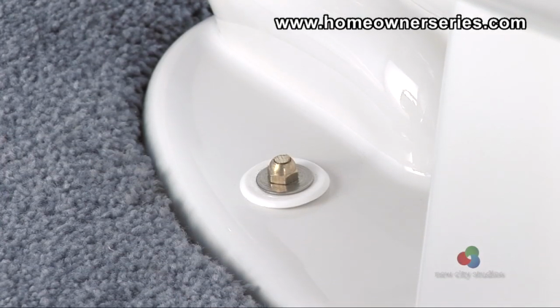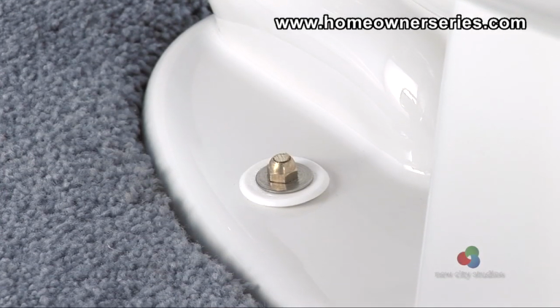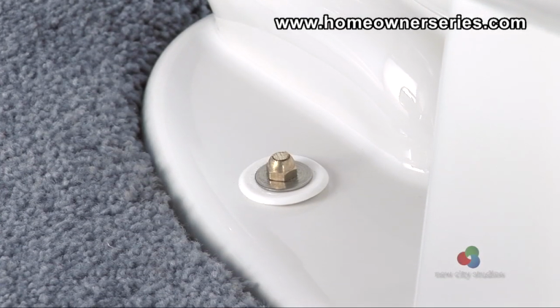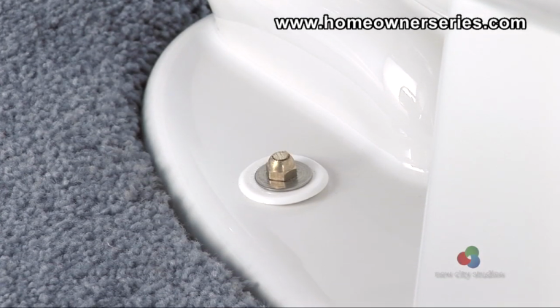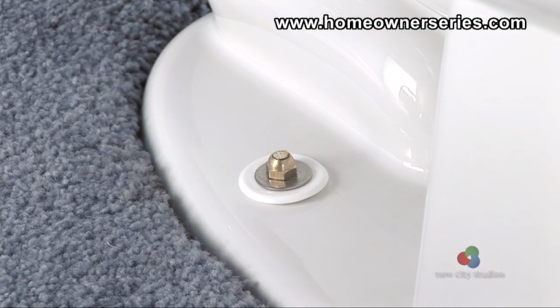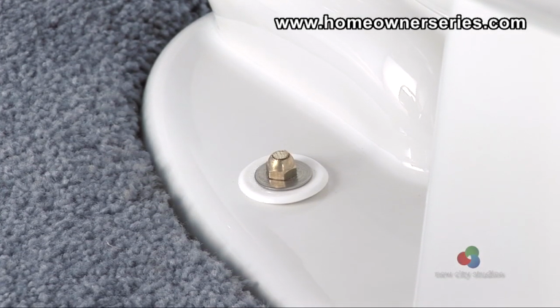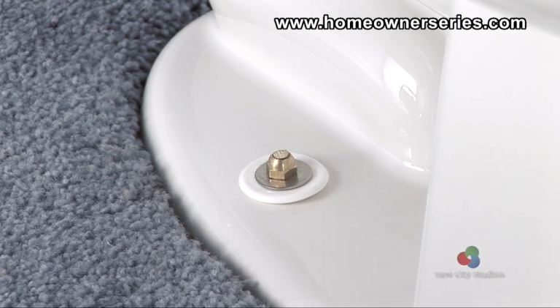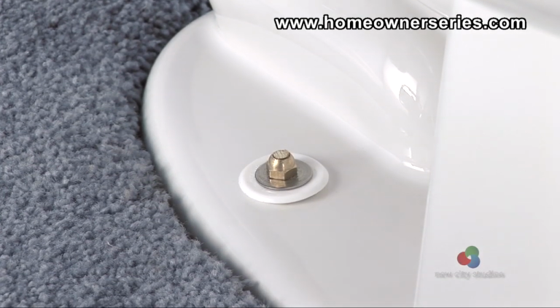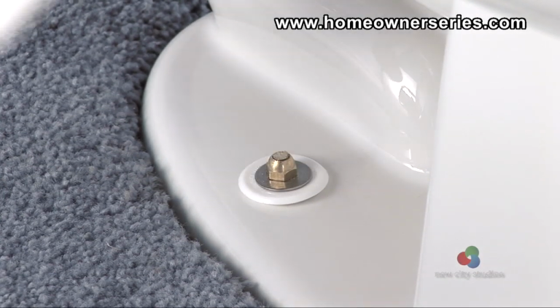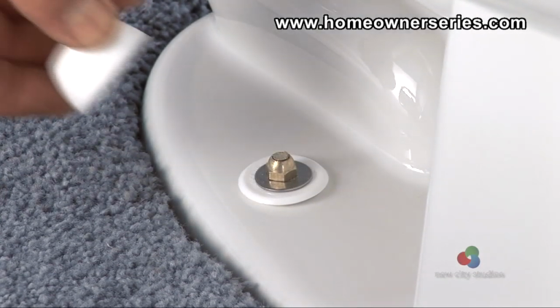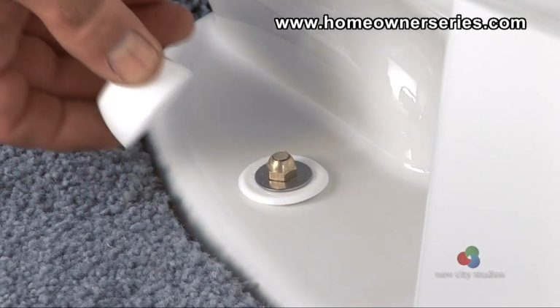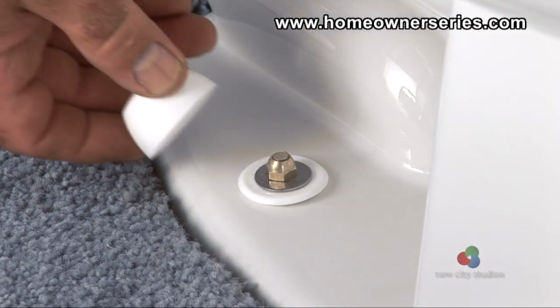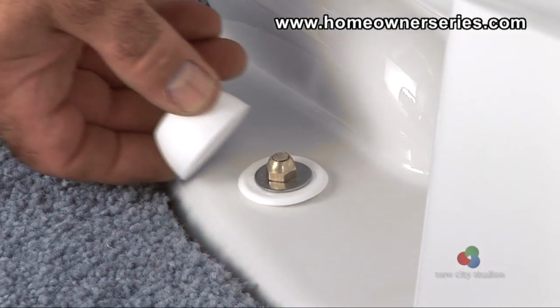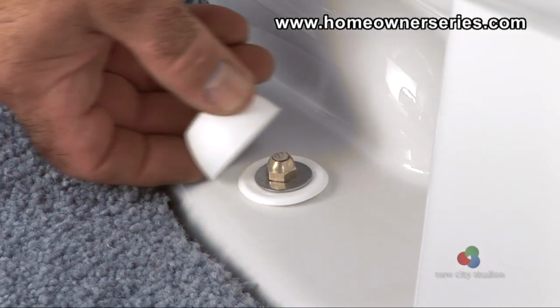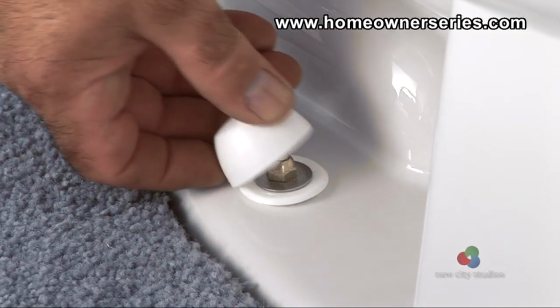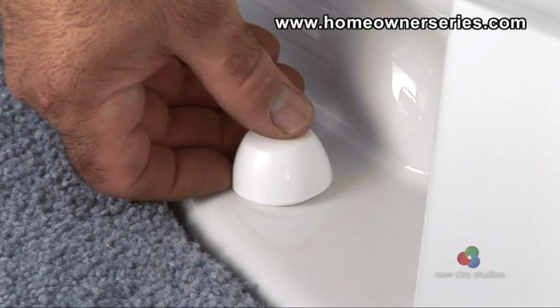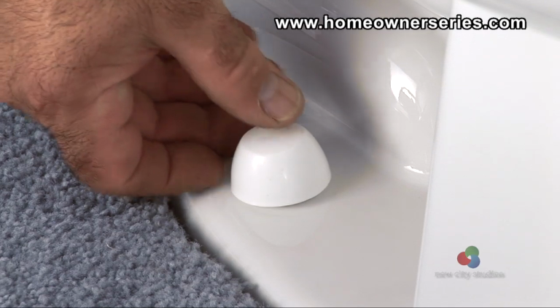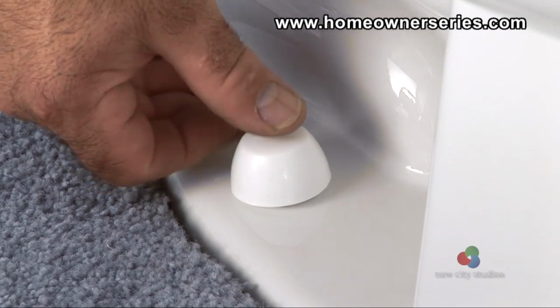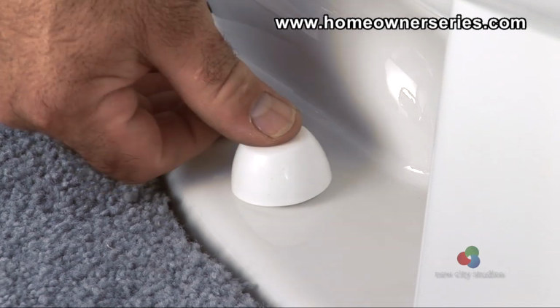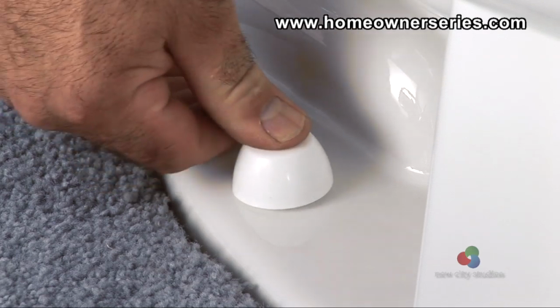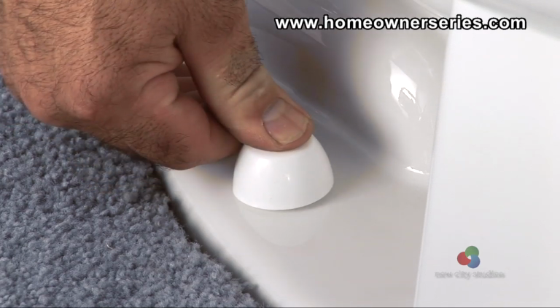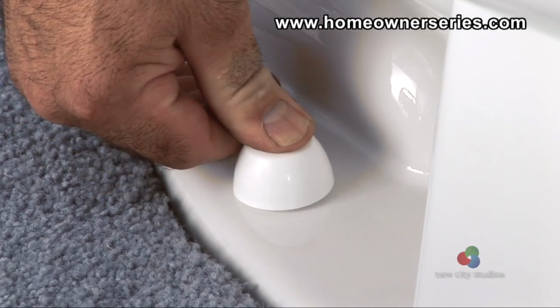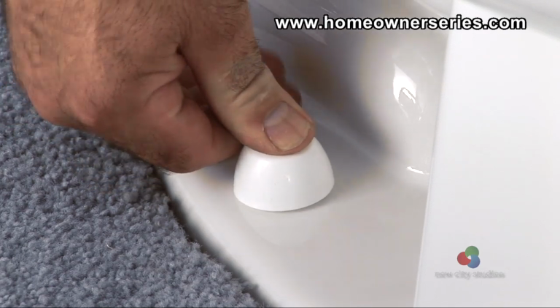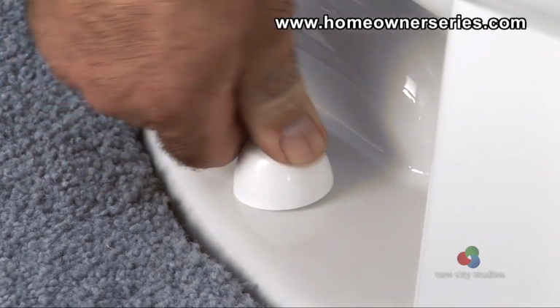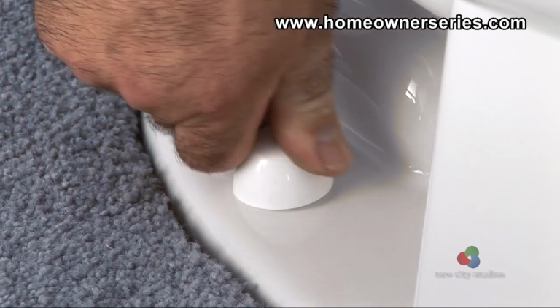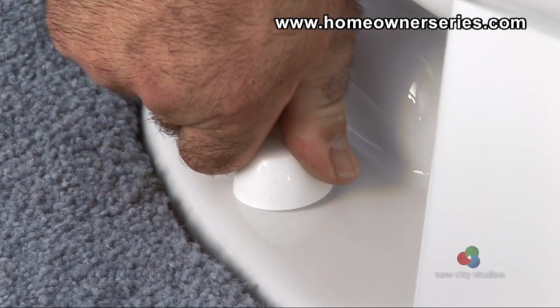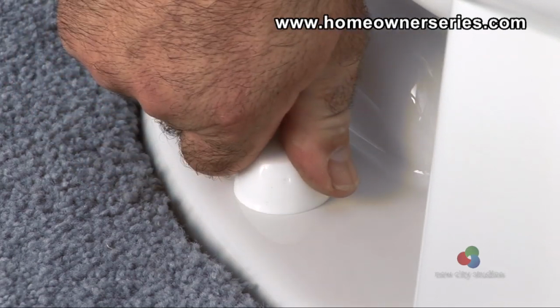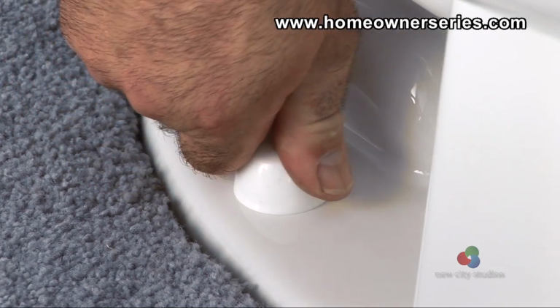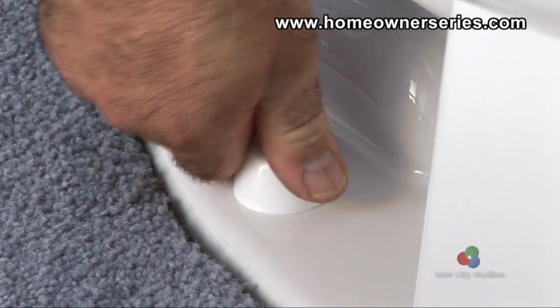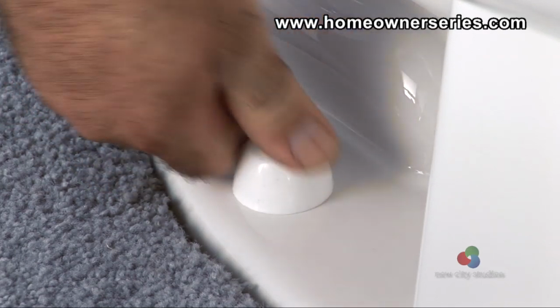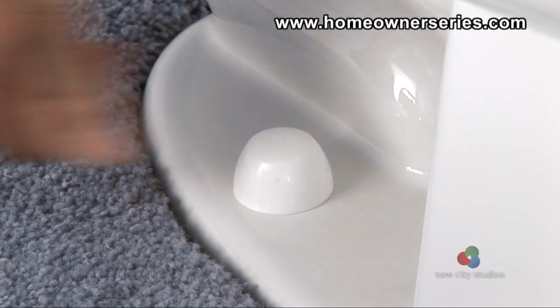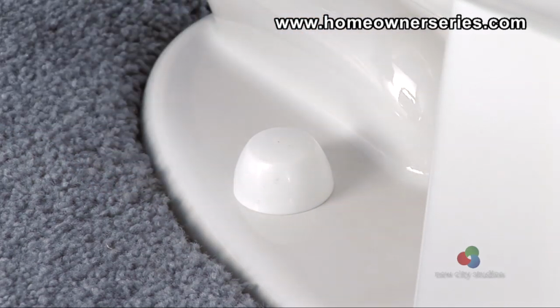Once both bolts are cut, snap the plastic covers over the mounting bolts for a safe and finished look.